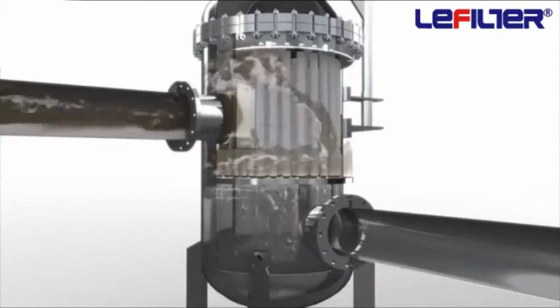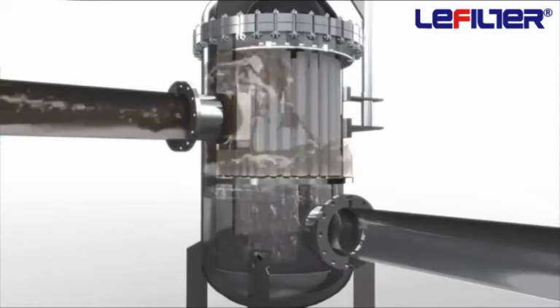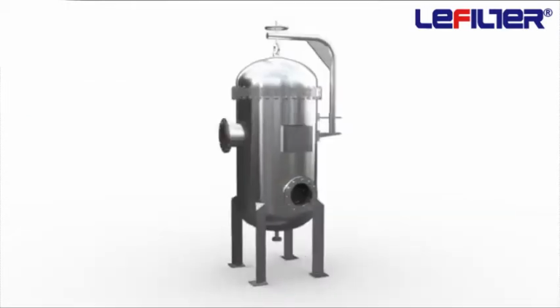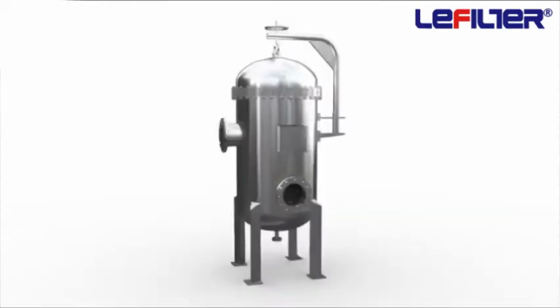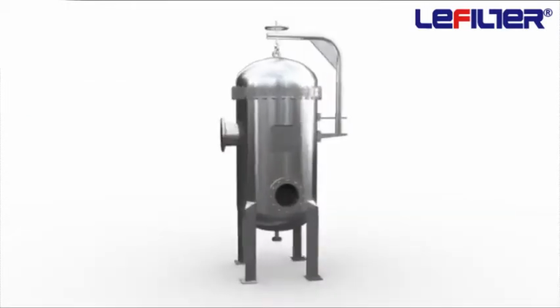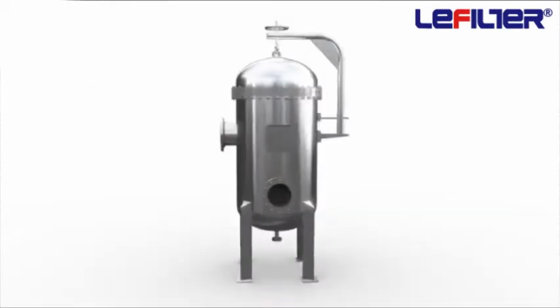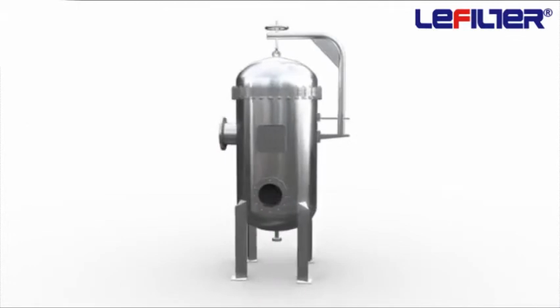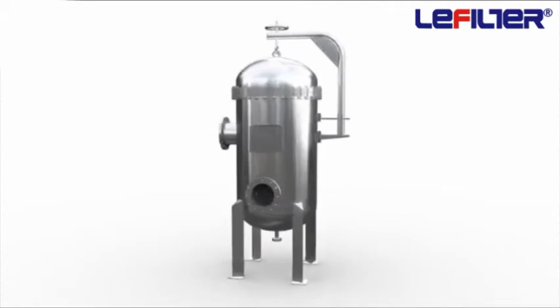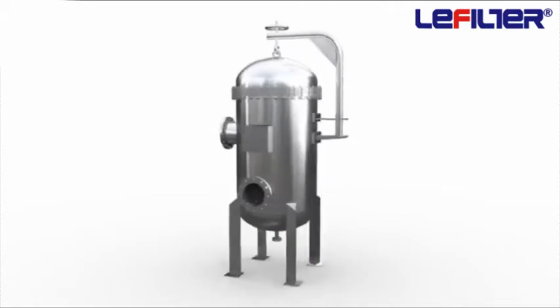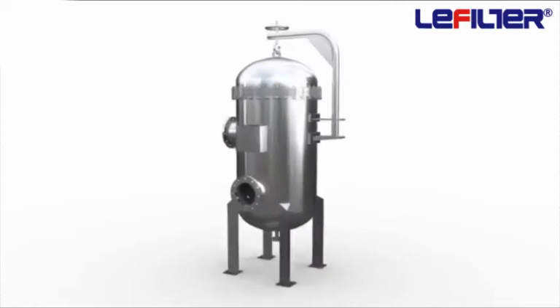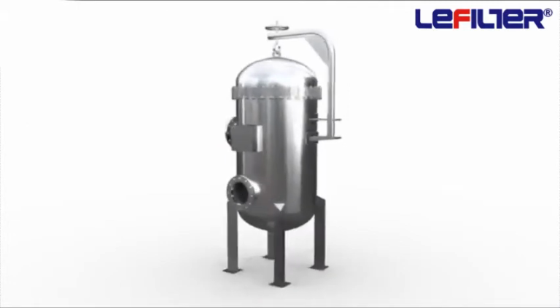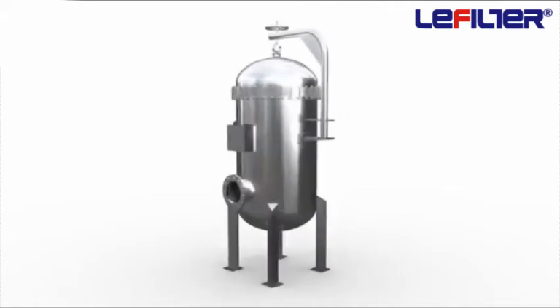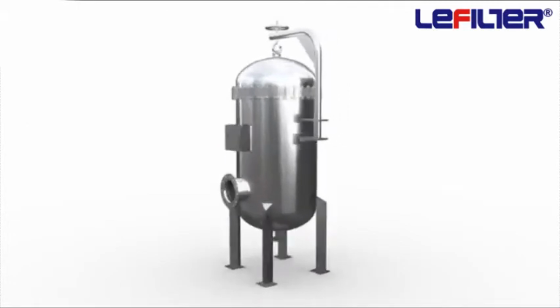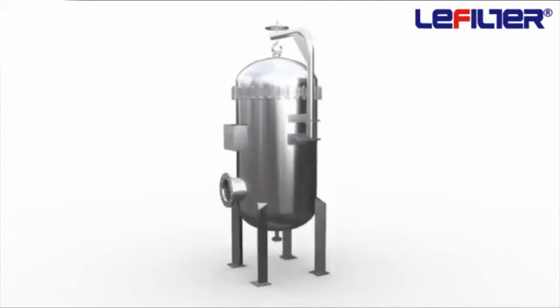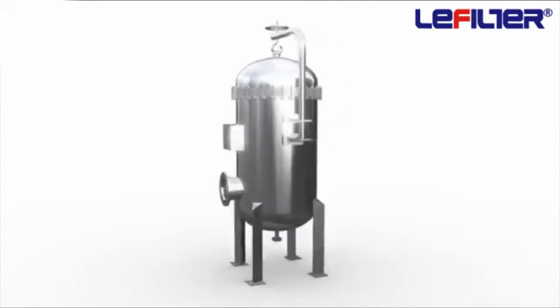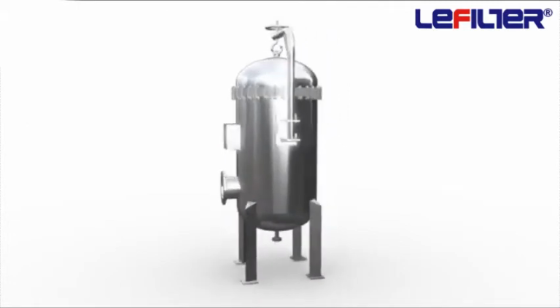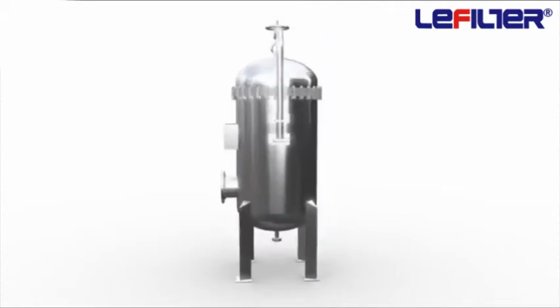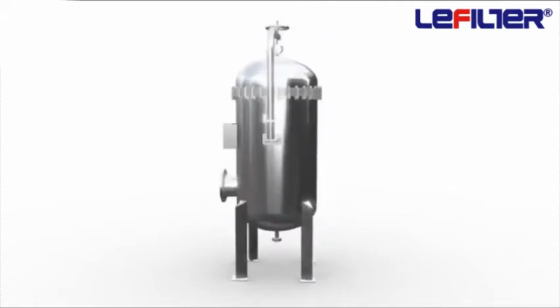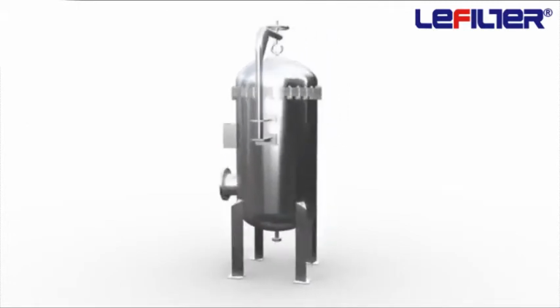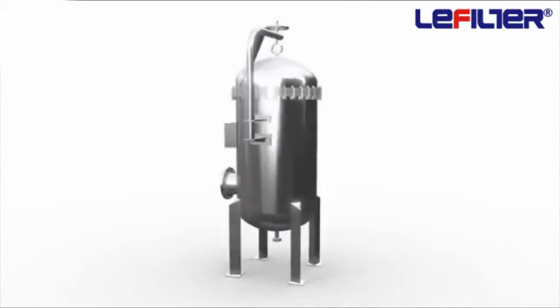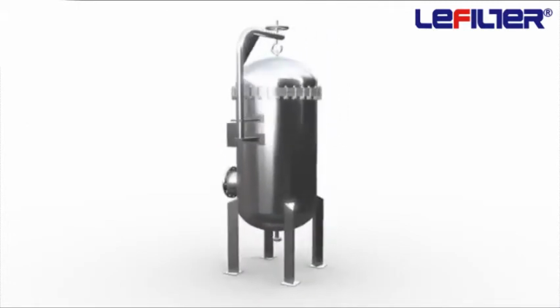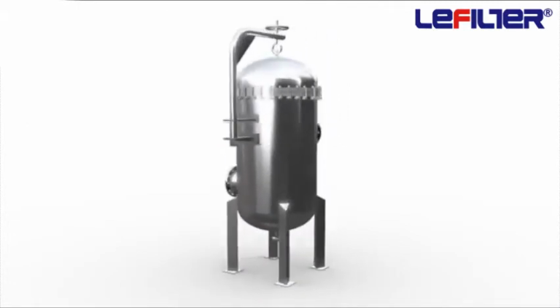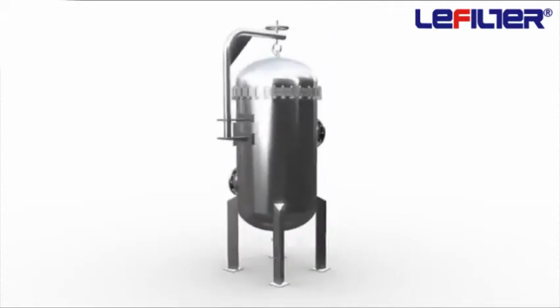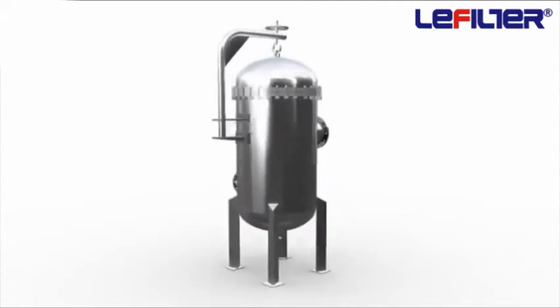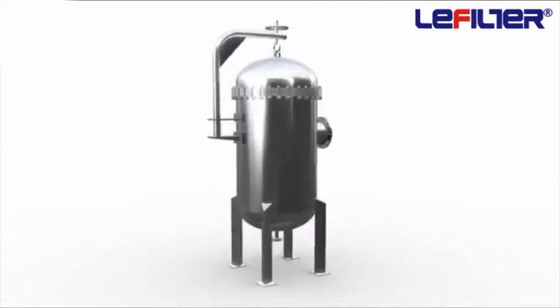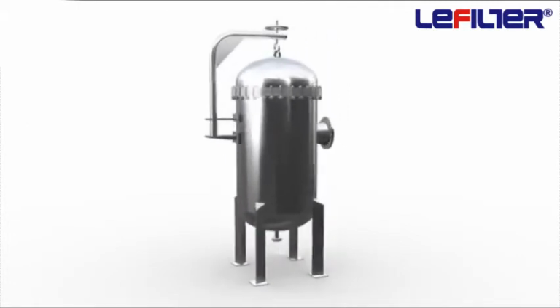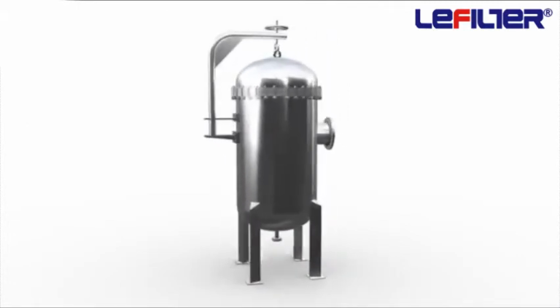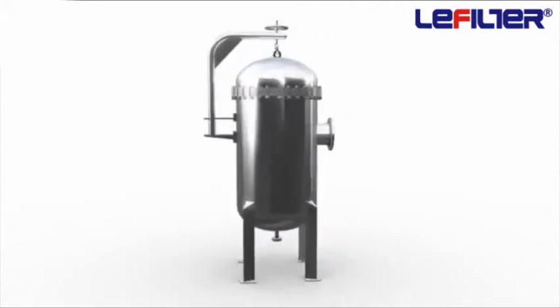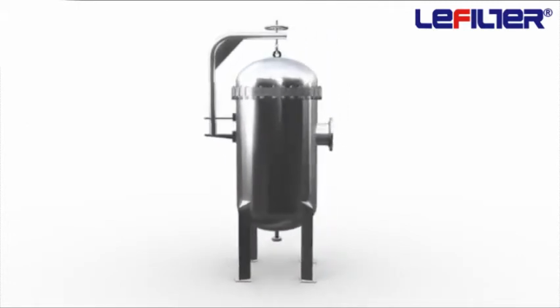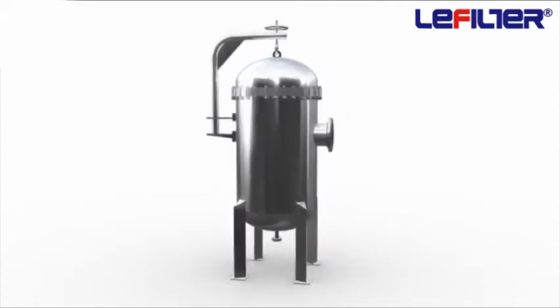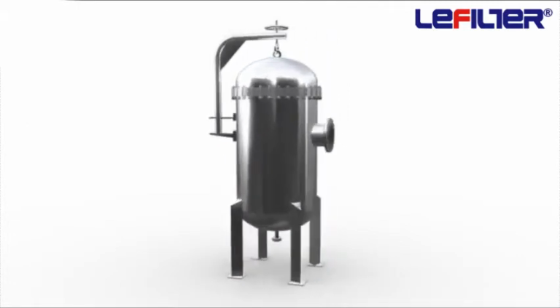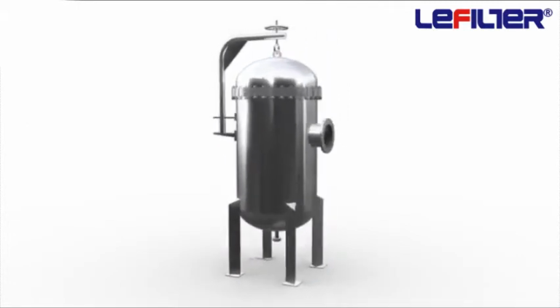Cartridge filters are normally used as a polishing filter in almost all process industries.